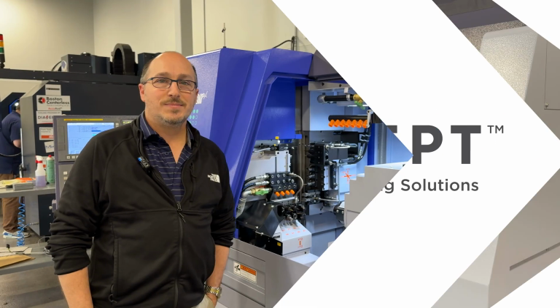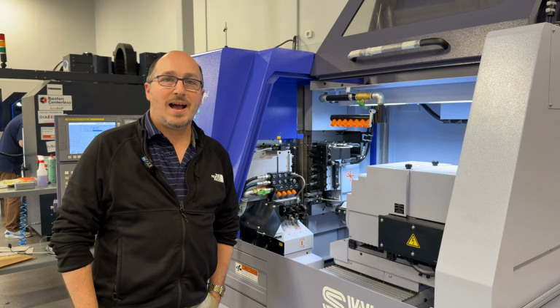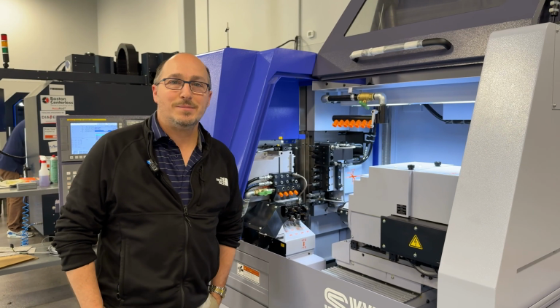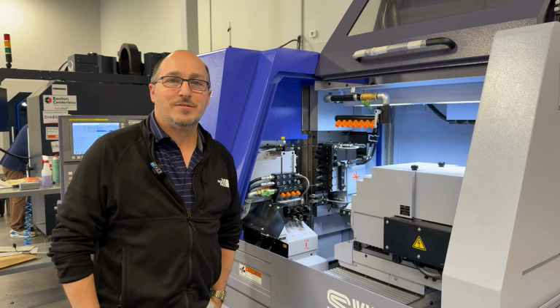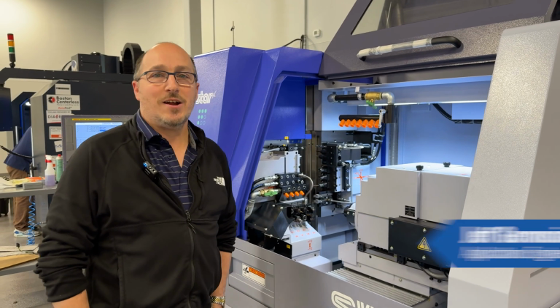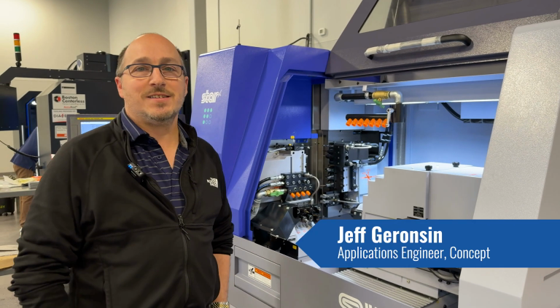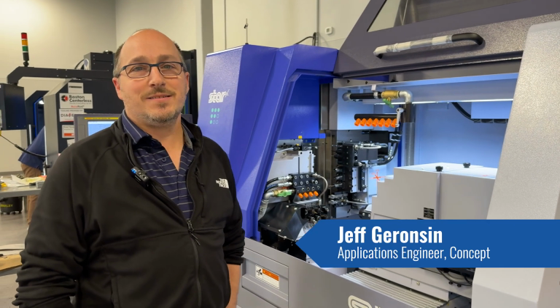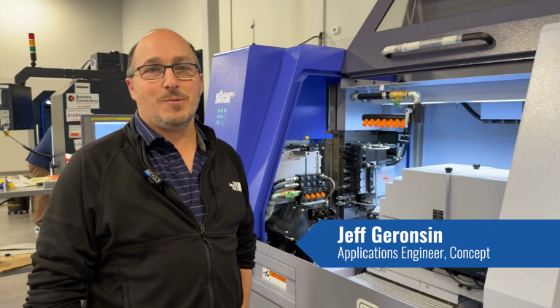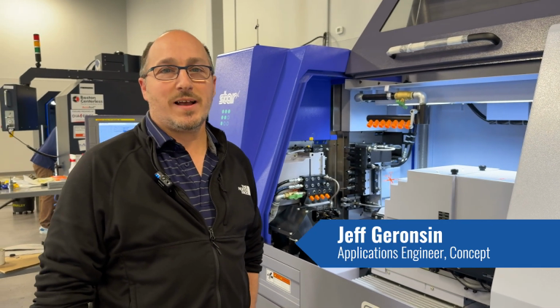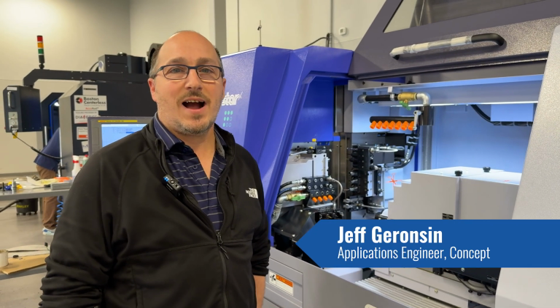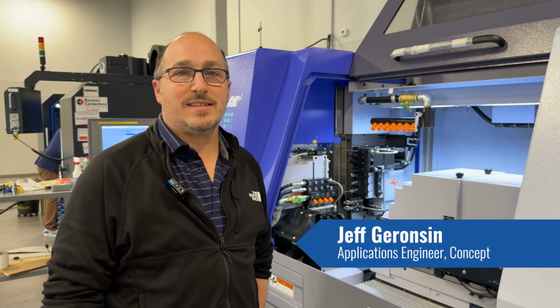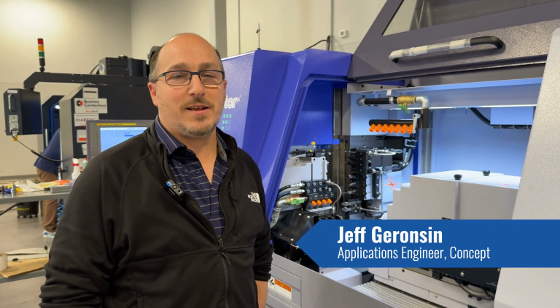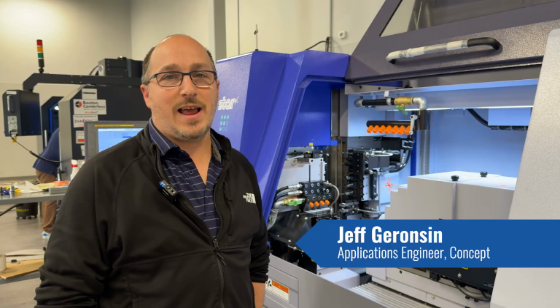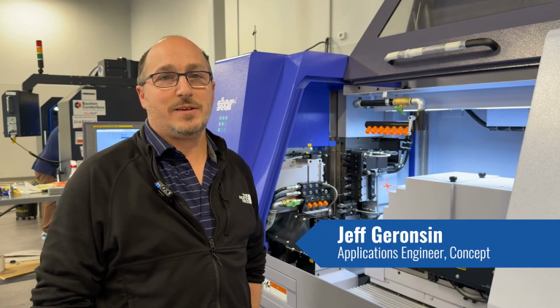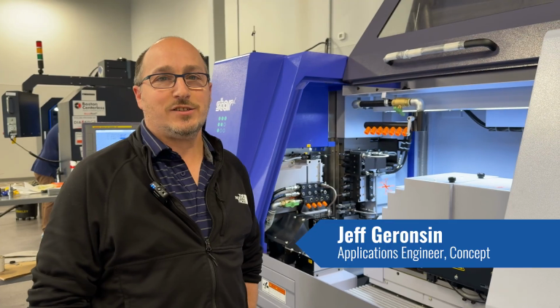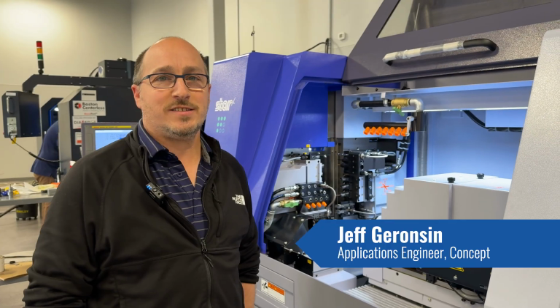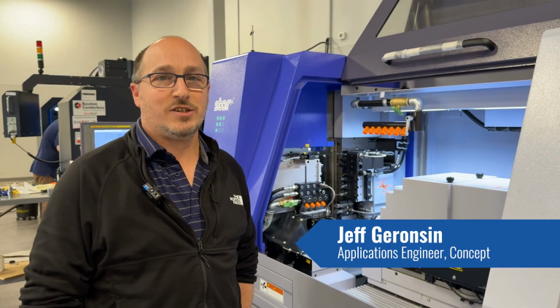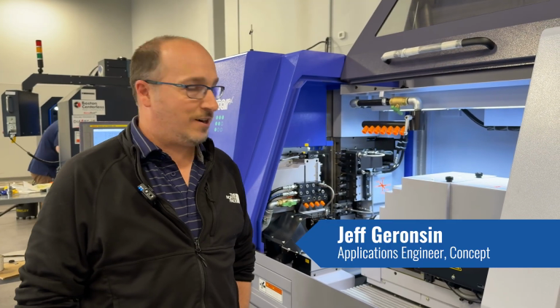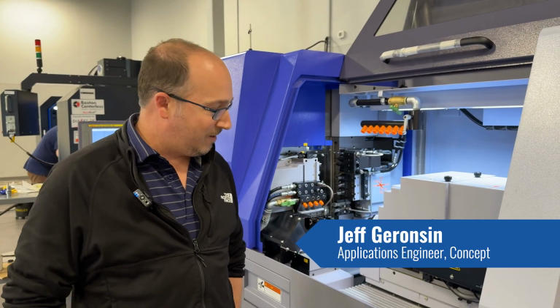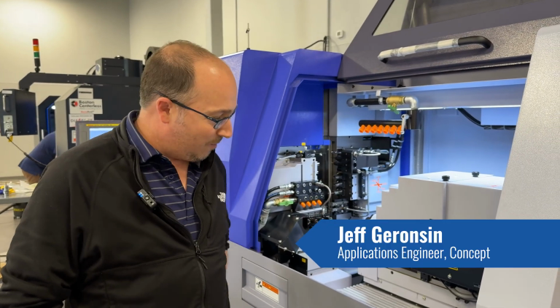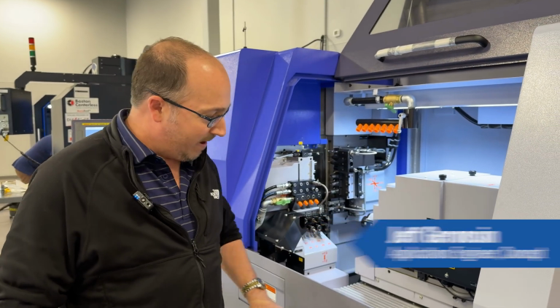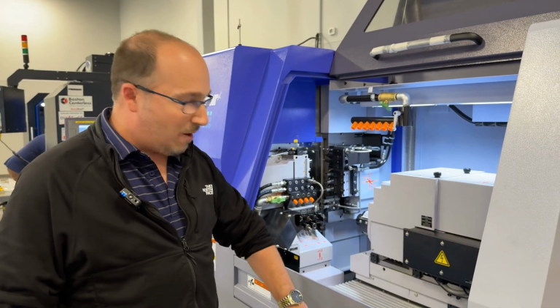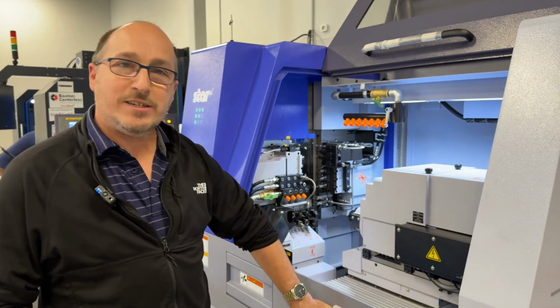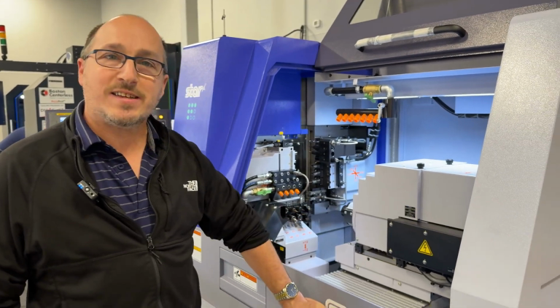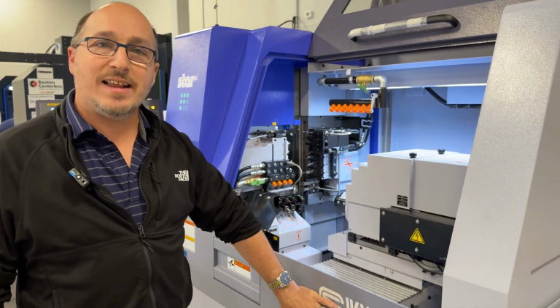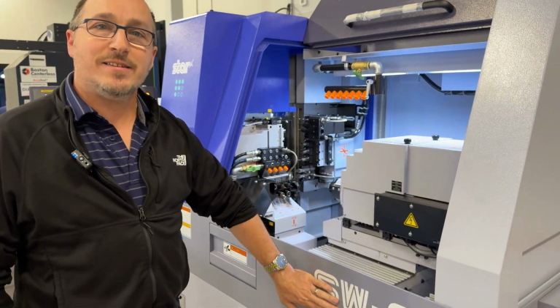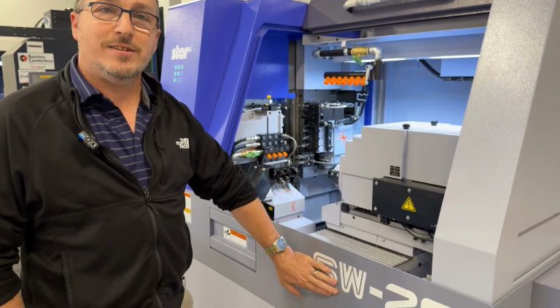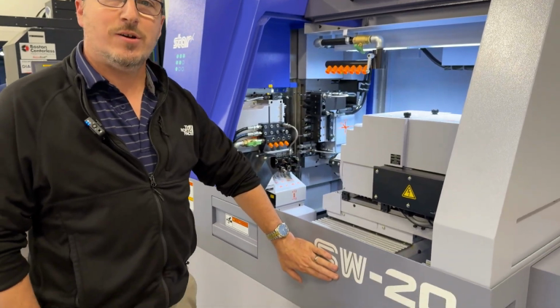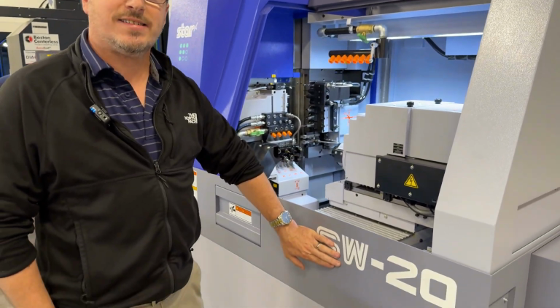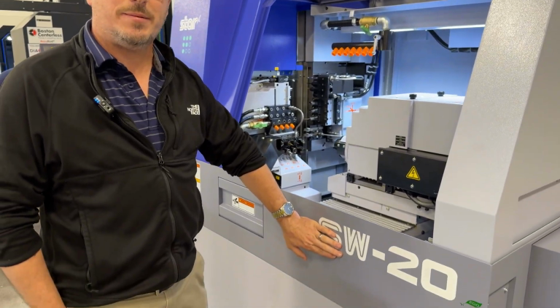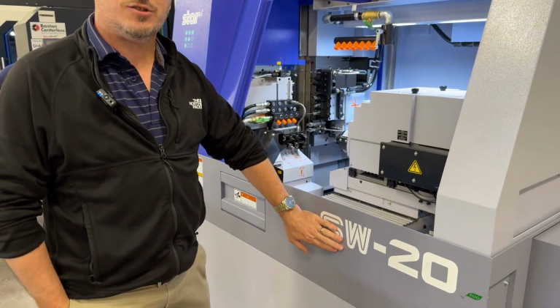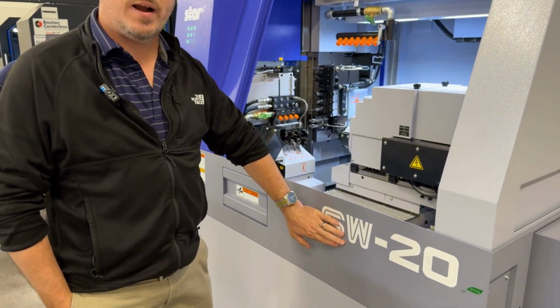Hi, I'm Jeff Garrison. I work at Concept as an applications engineer. Right now we just got in the new SW20.